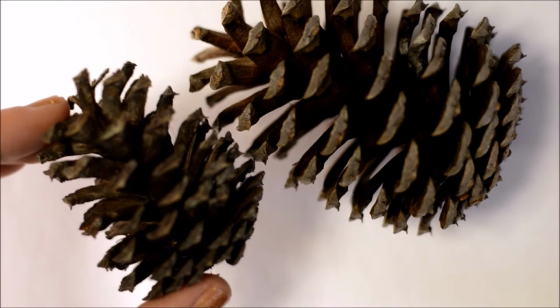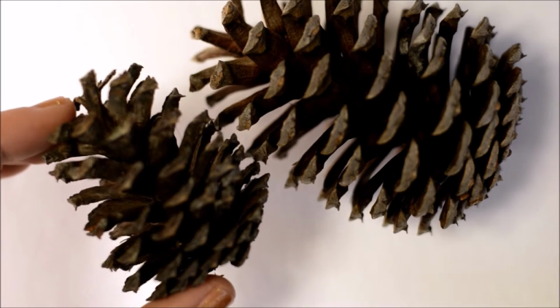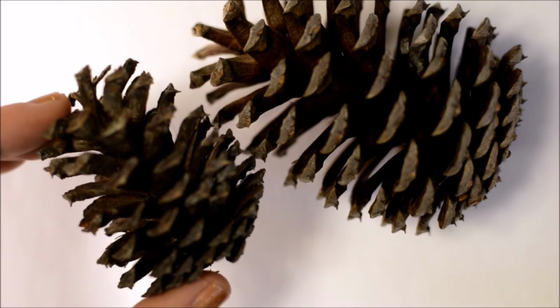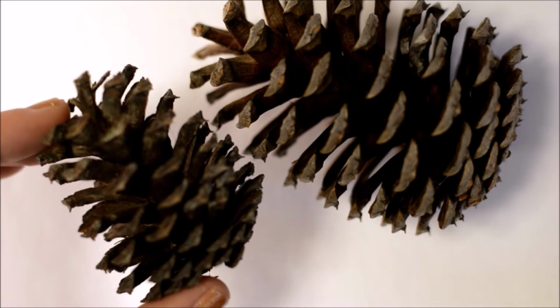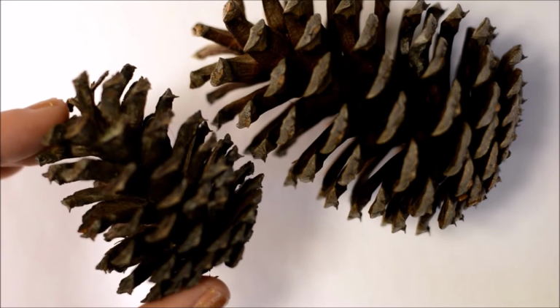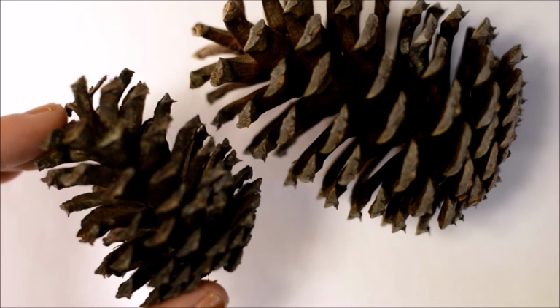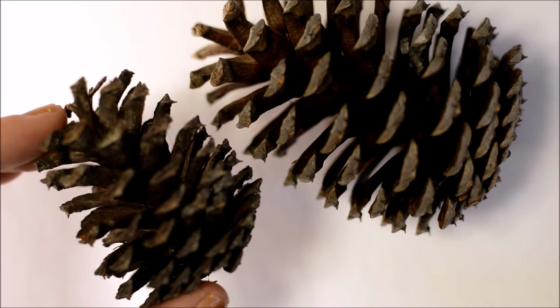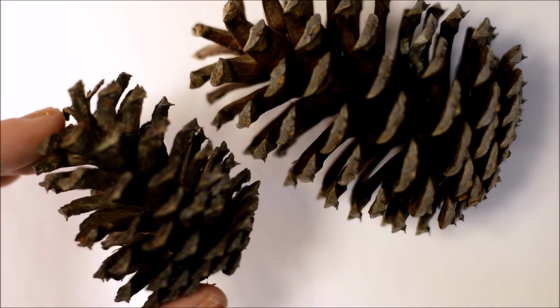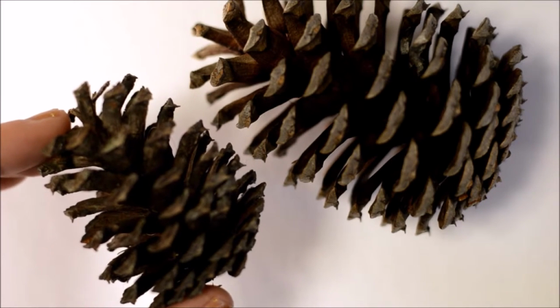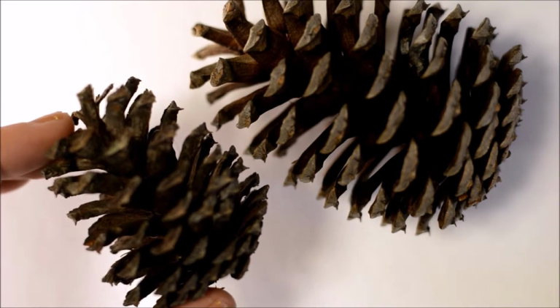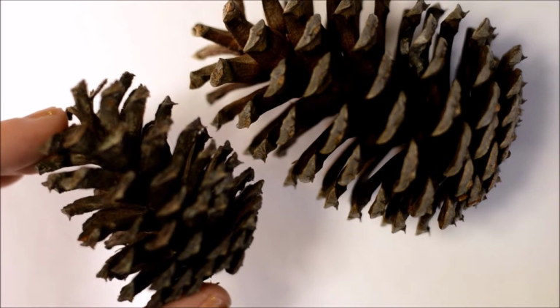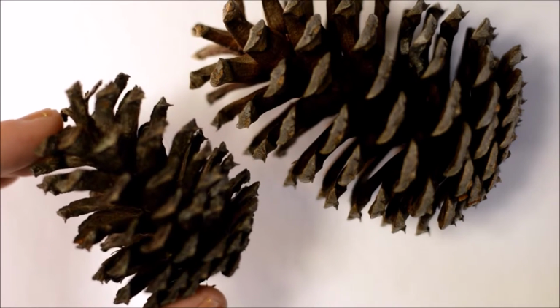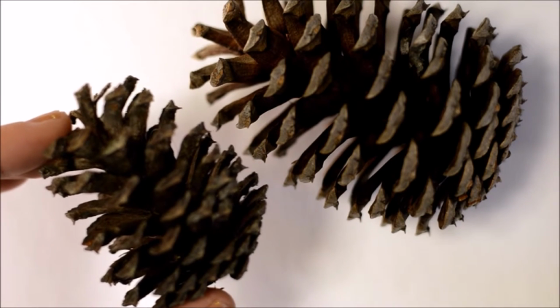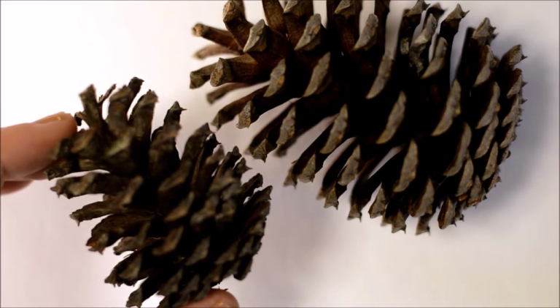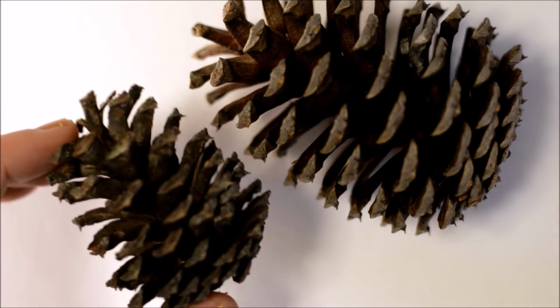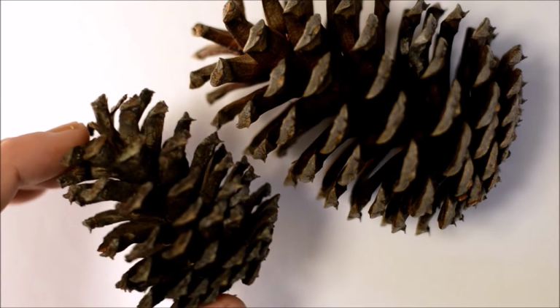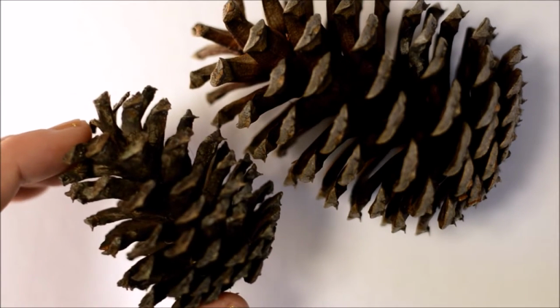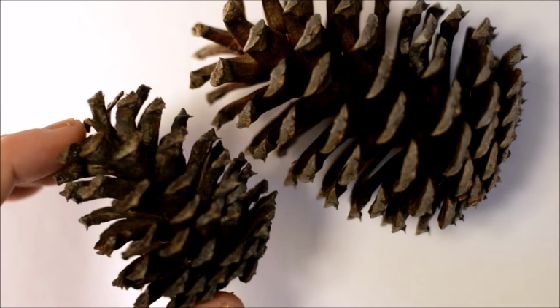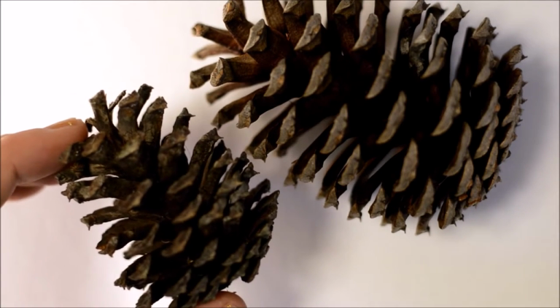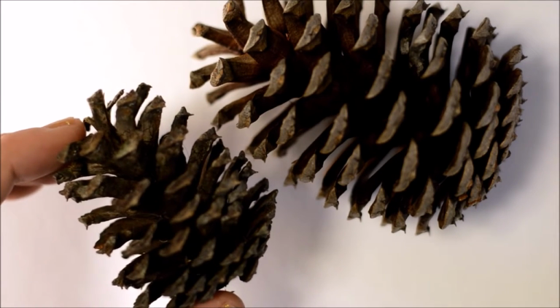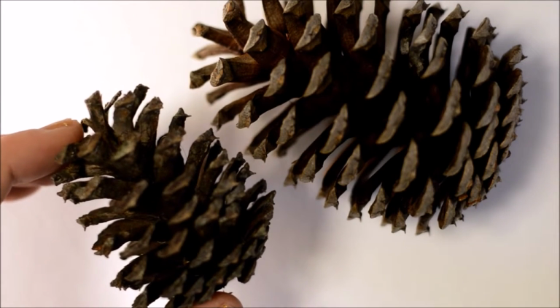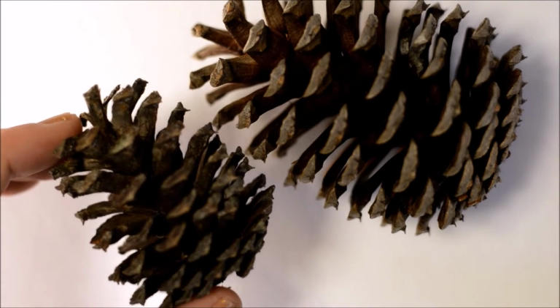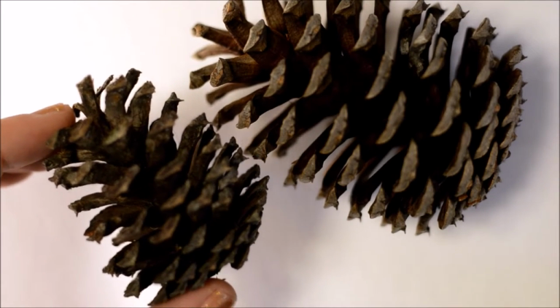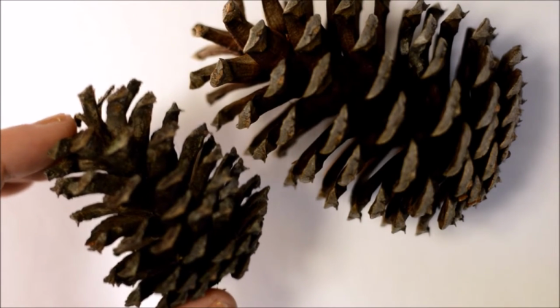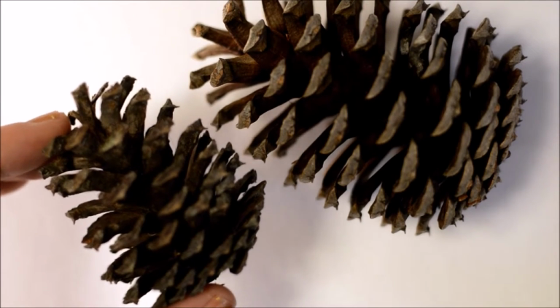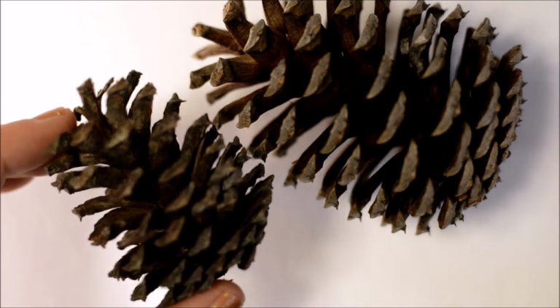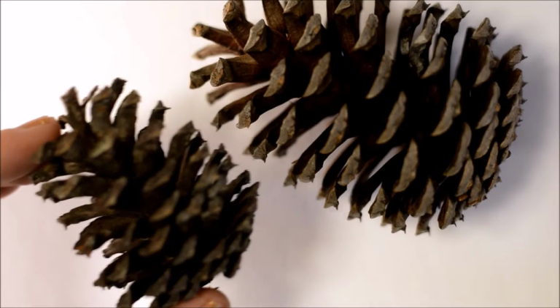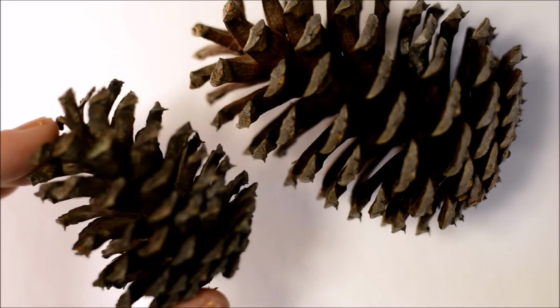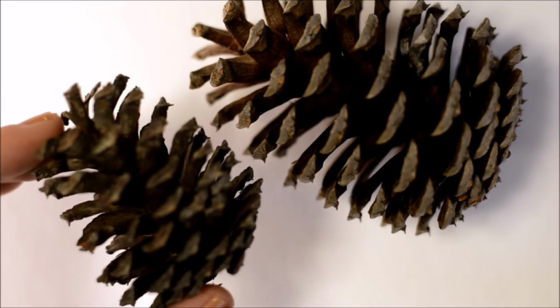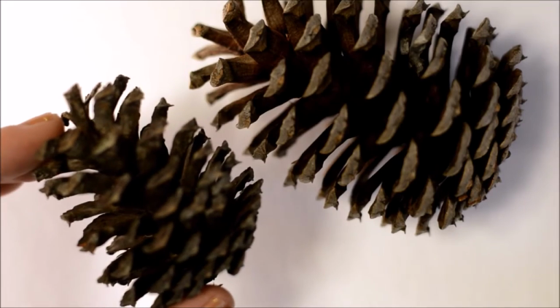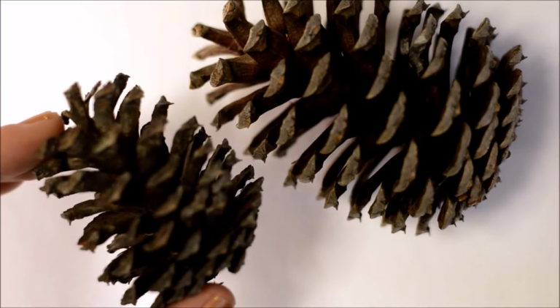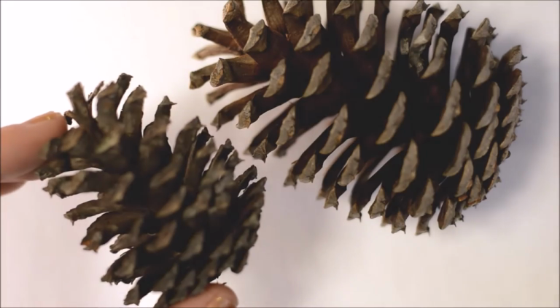It's up to you what size you want to make the hedgehog, and just remember there are no rules, so whatever you think is cute, do it!